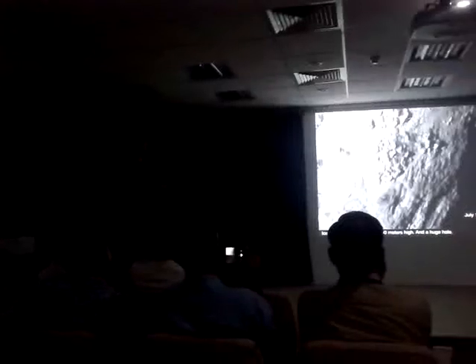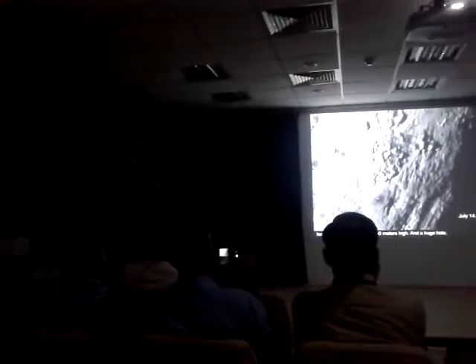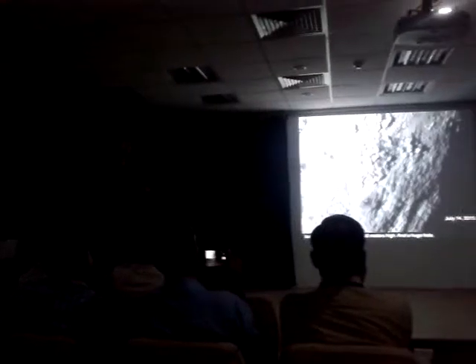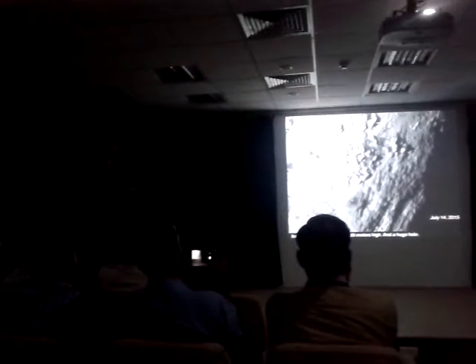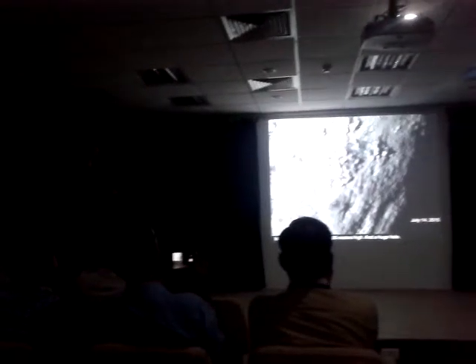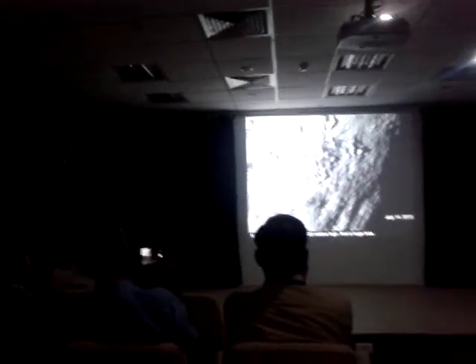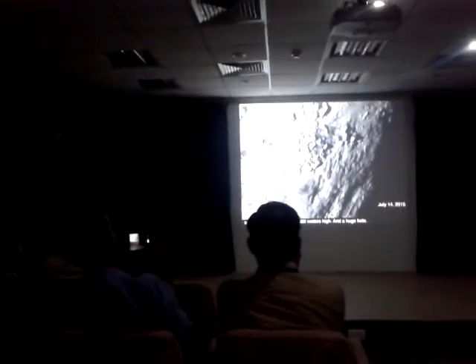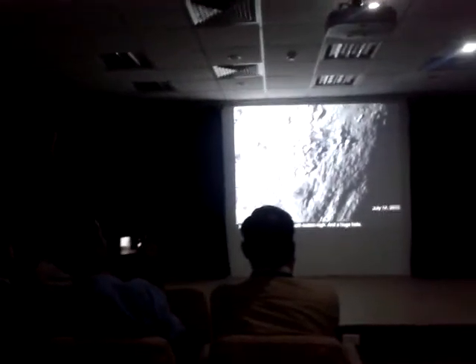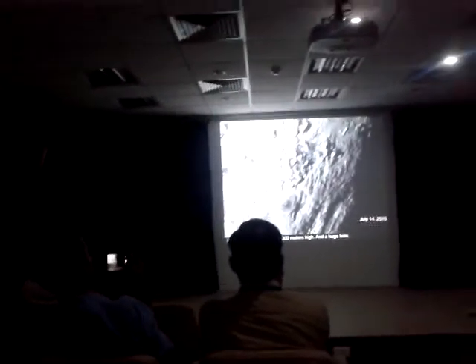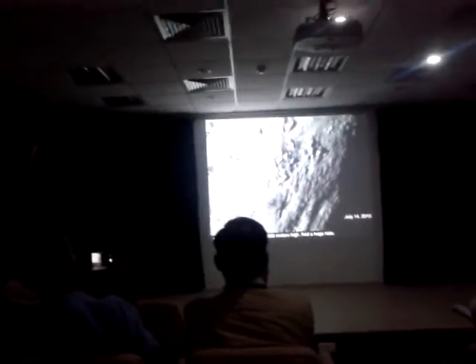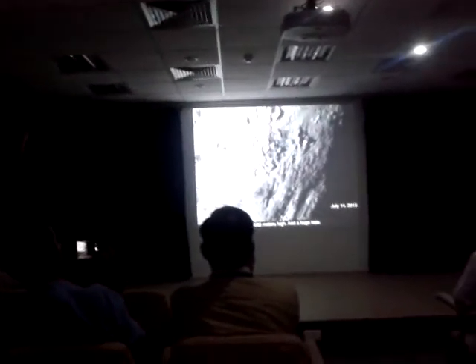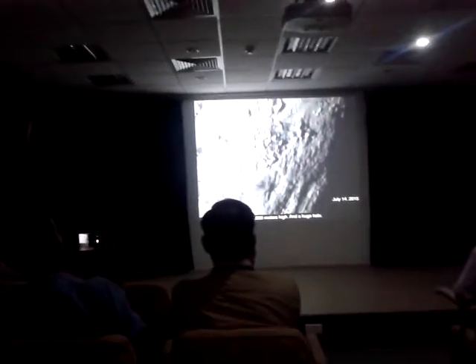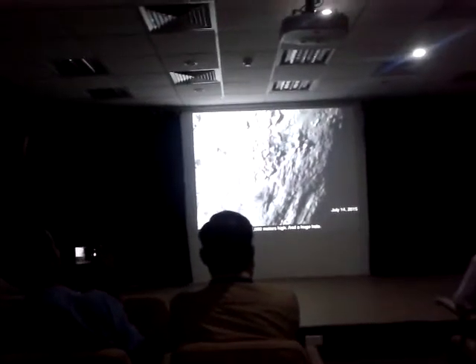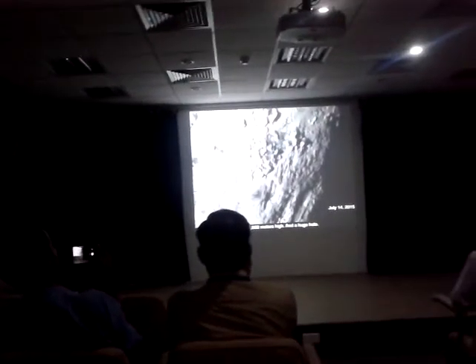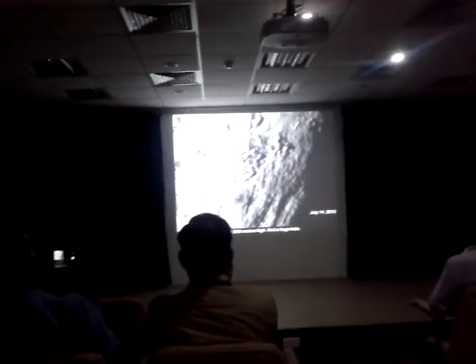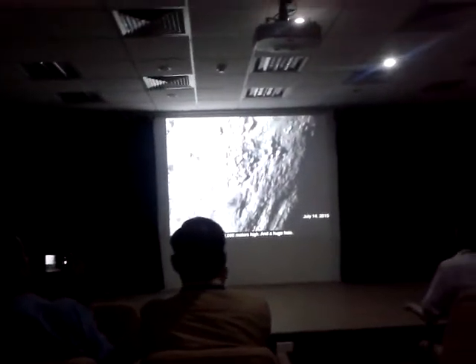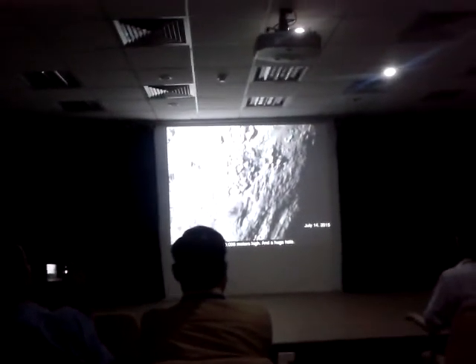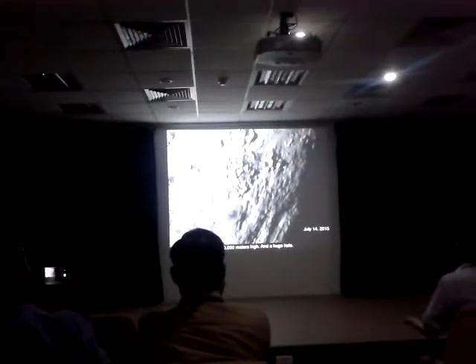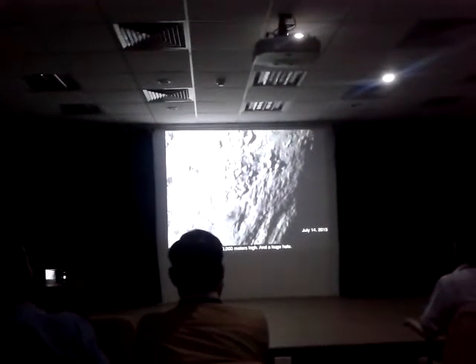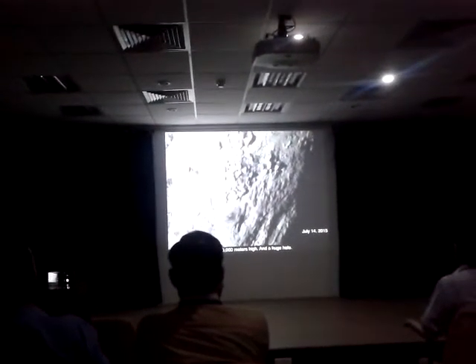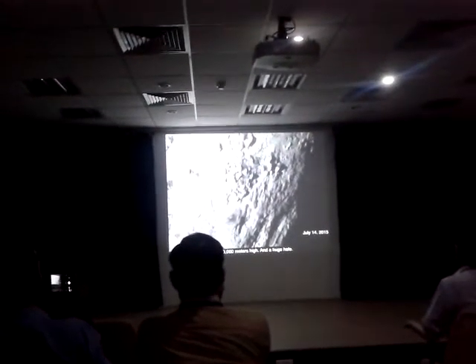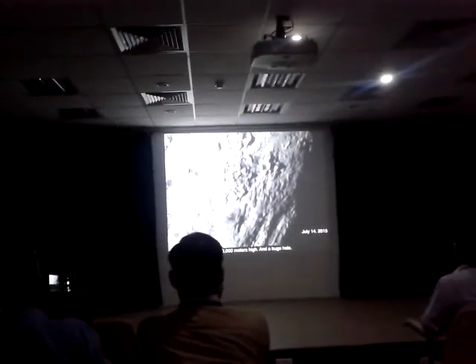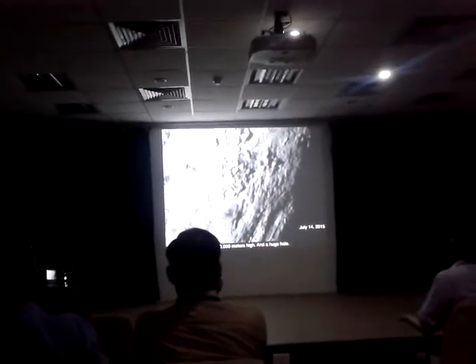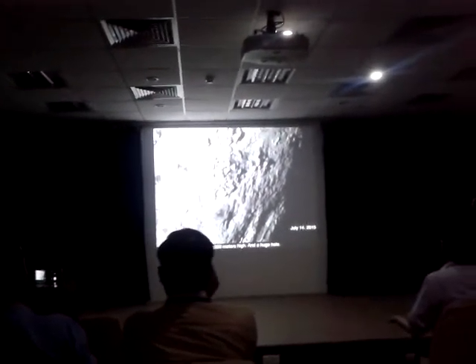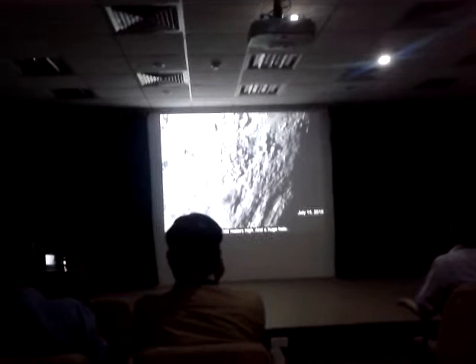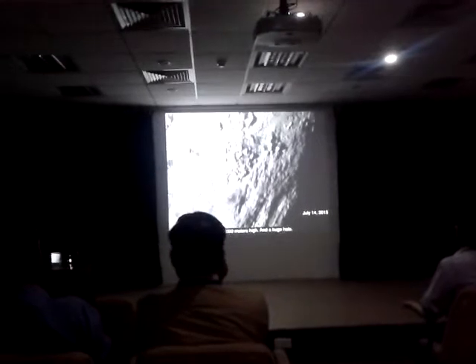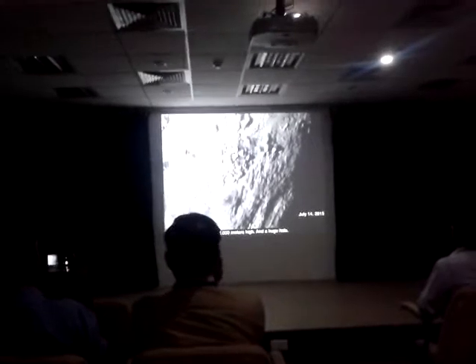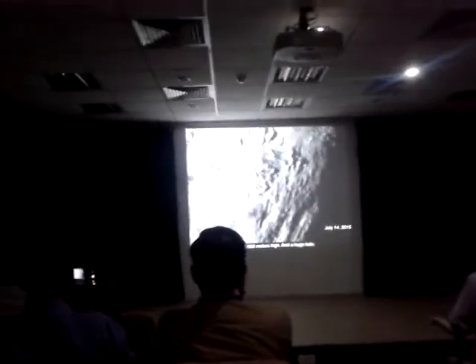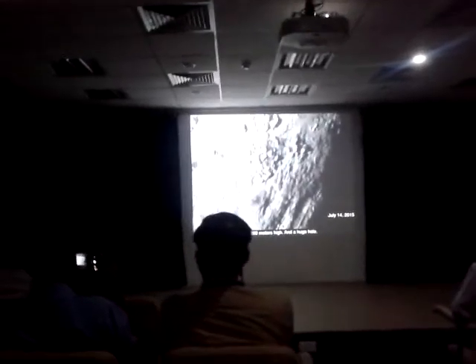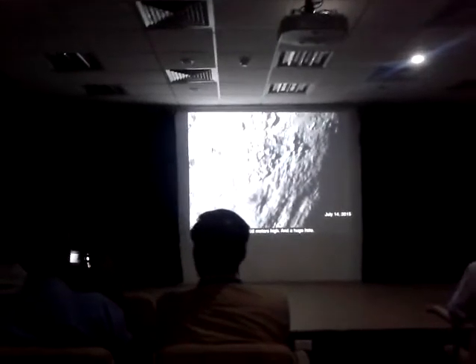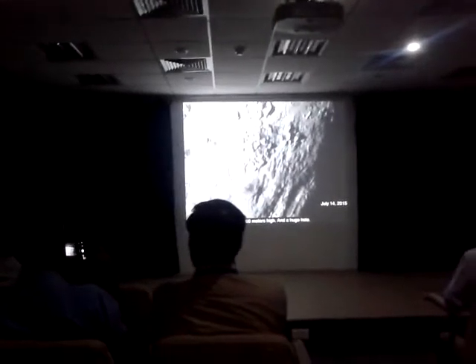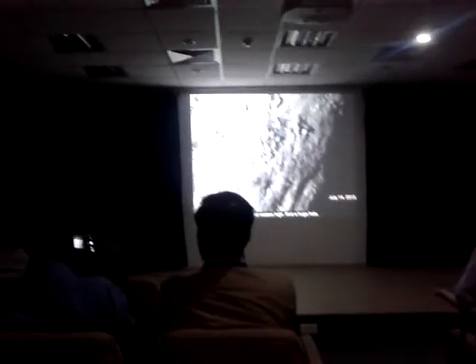We're going to link their shadow over here, because we know where the sun is, so we can measure their shadow pretty easily. And they're 10 kilometers high.